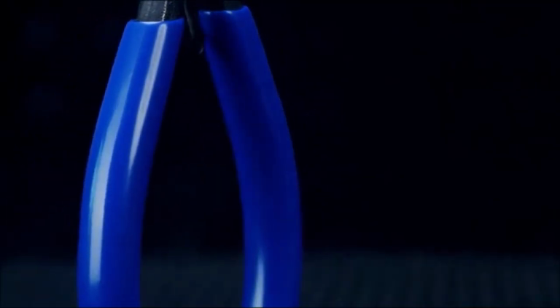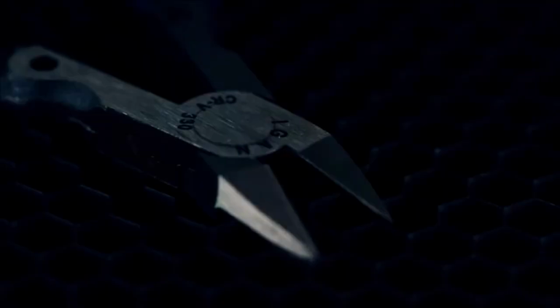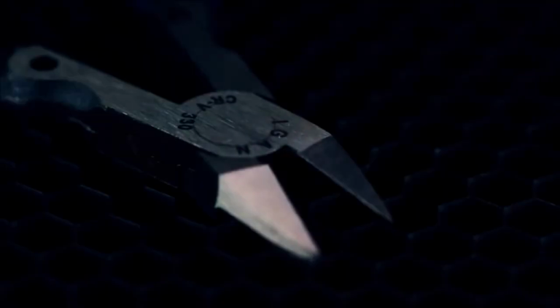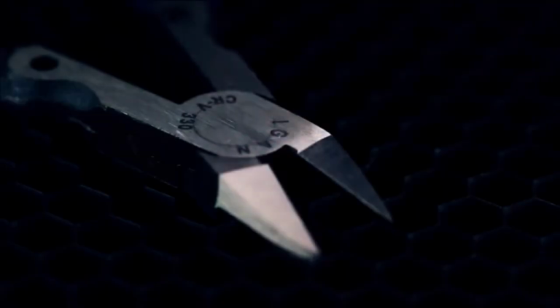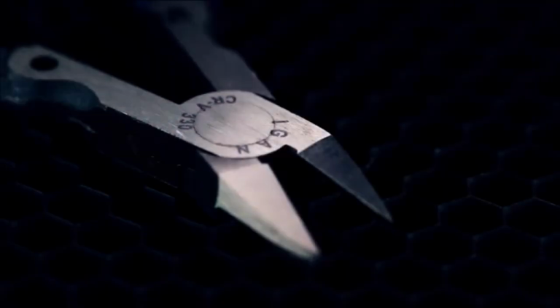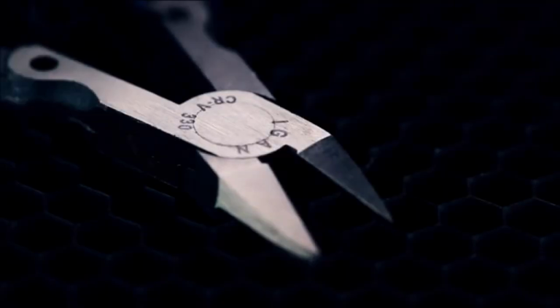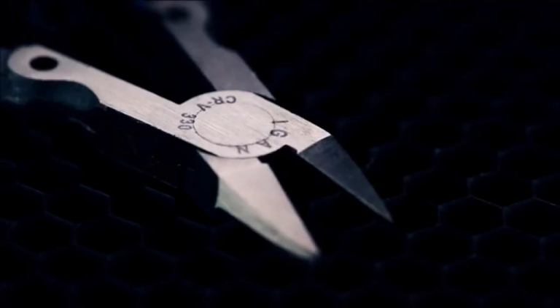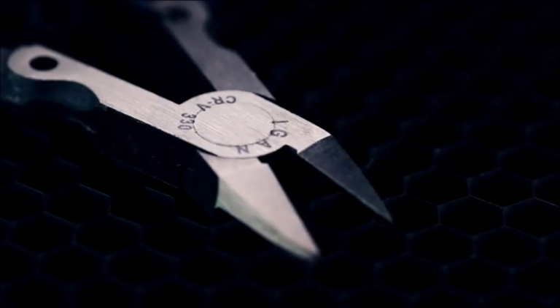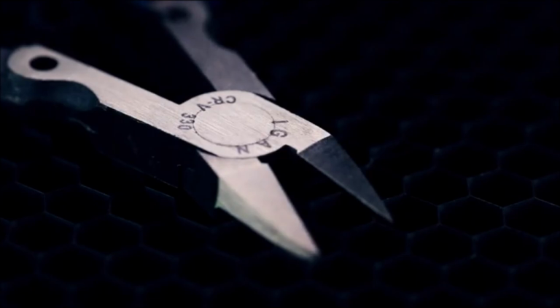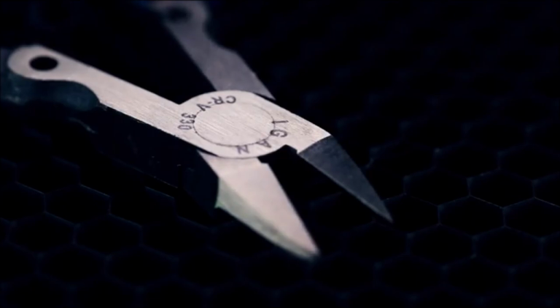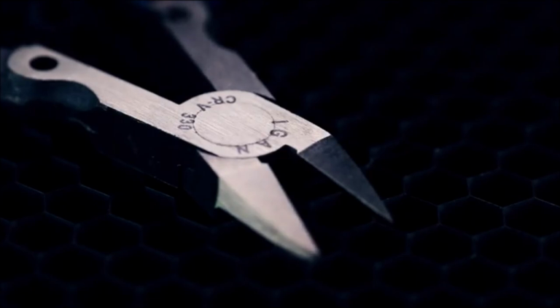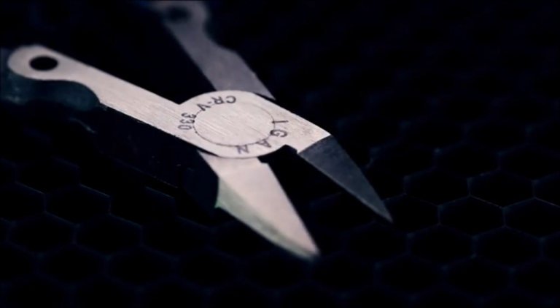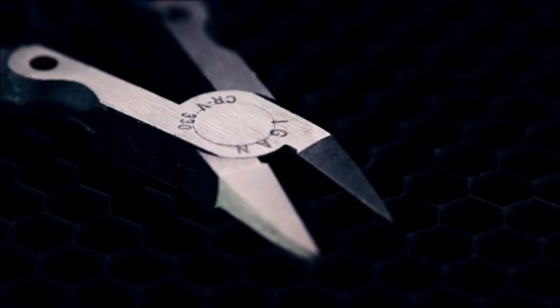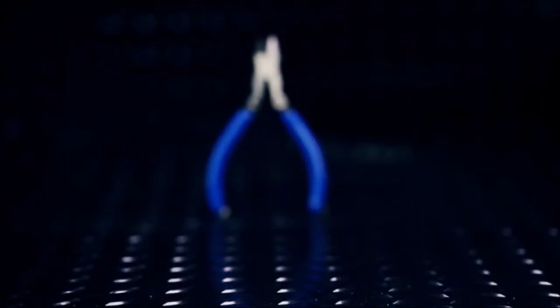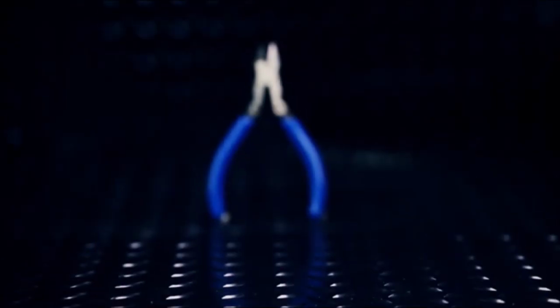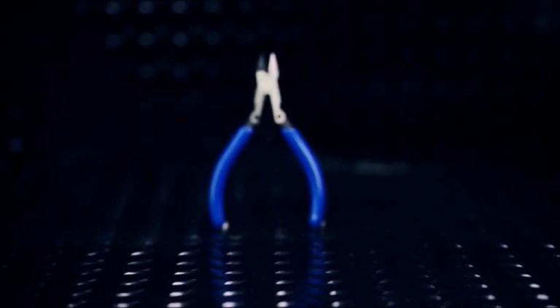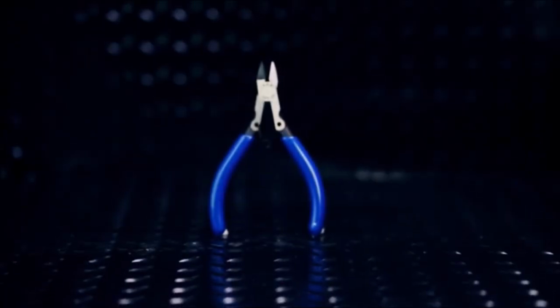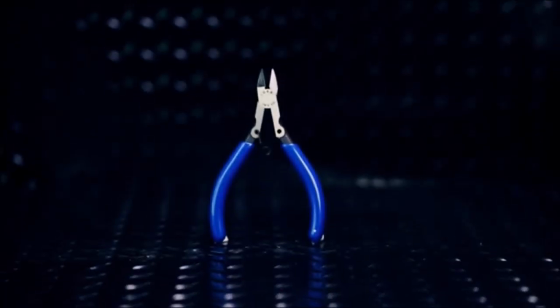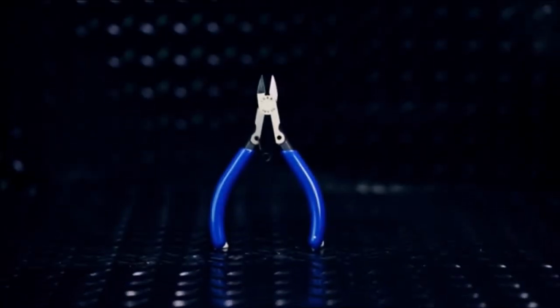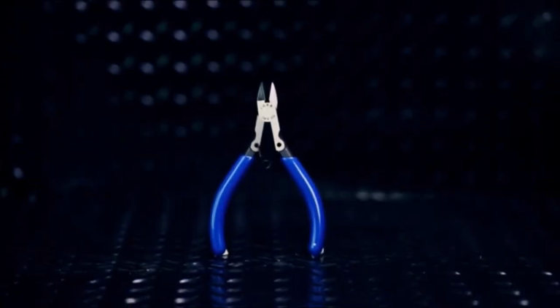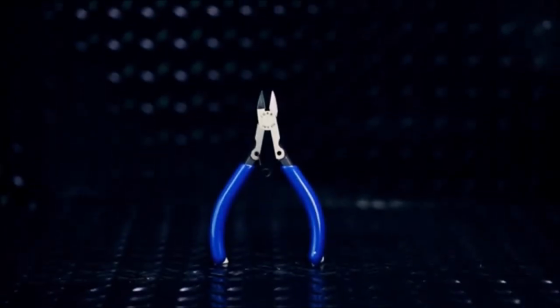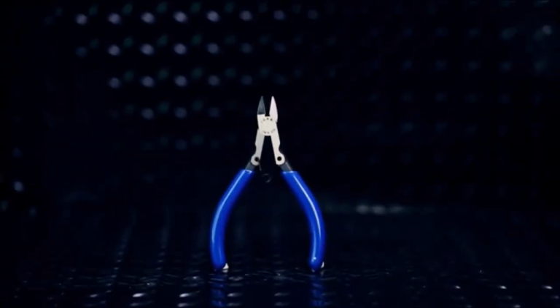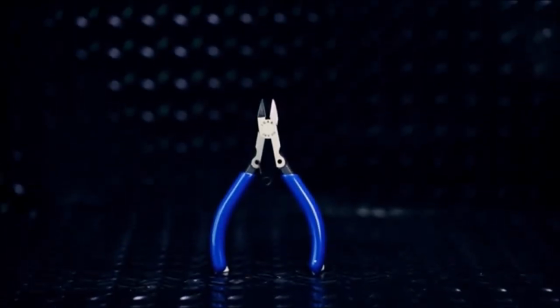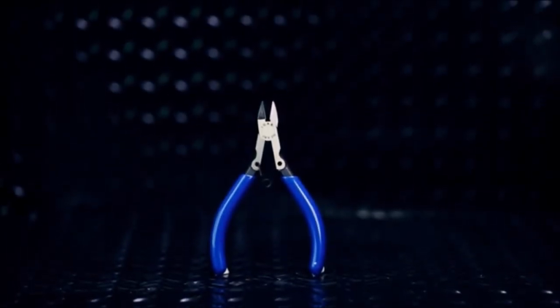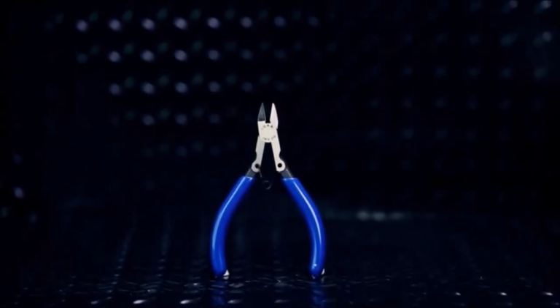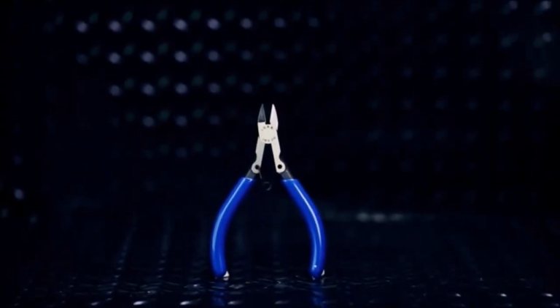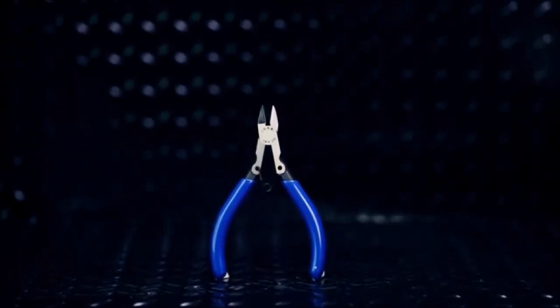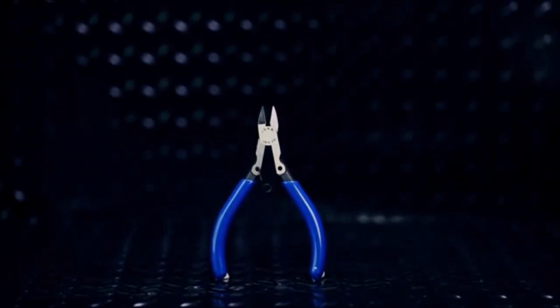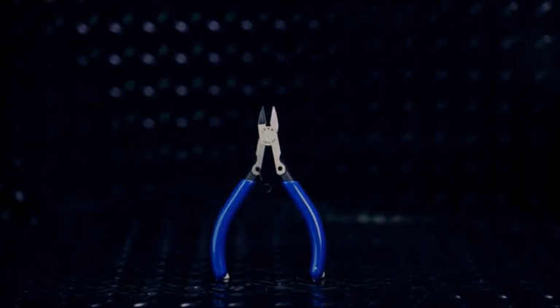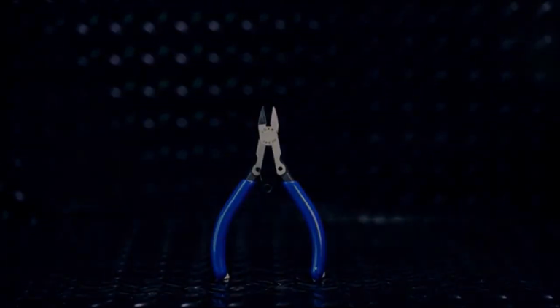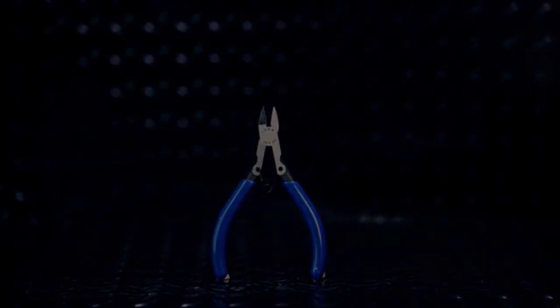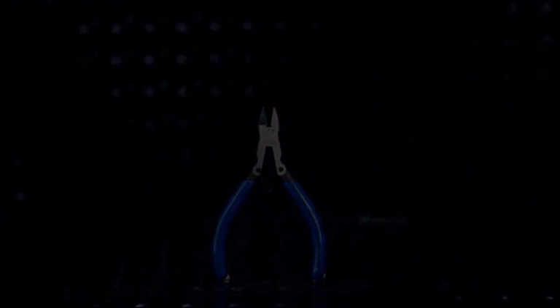Ideal shear pliers for electronics, jewelry making, zip ties, plastic screw cutters, and more.